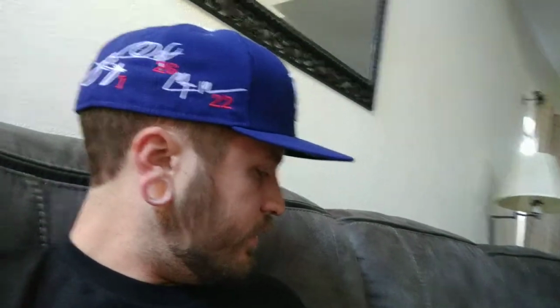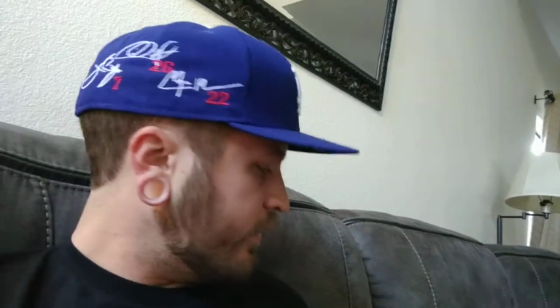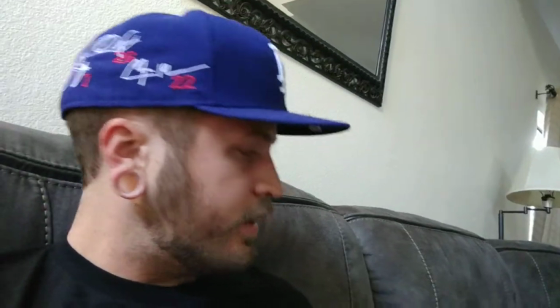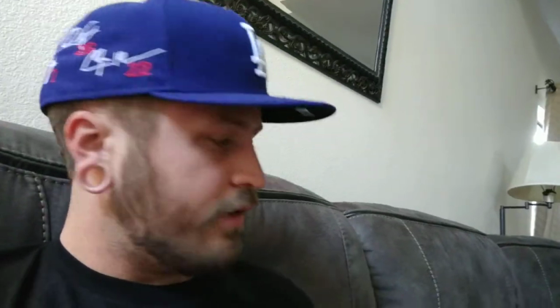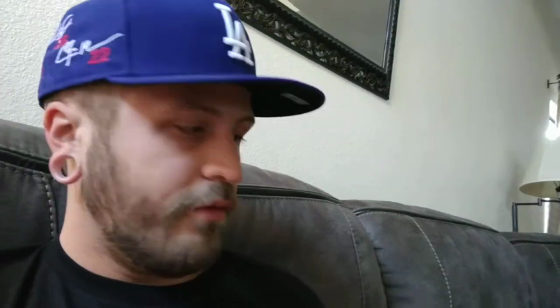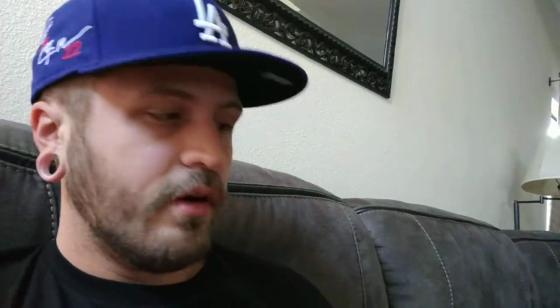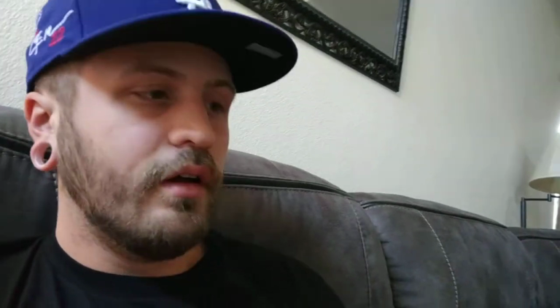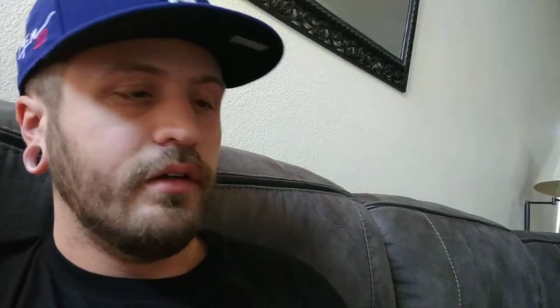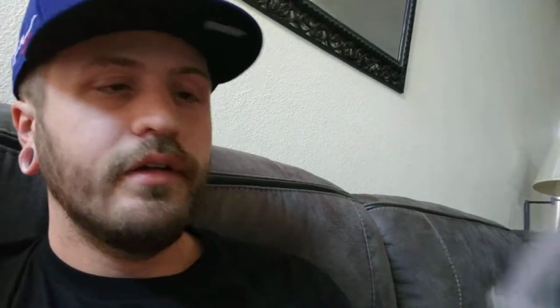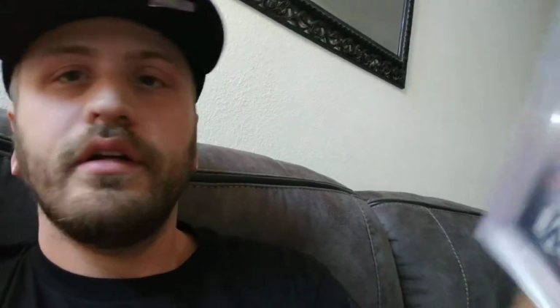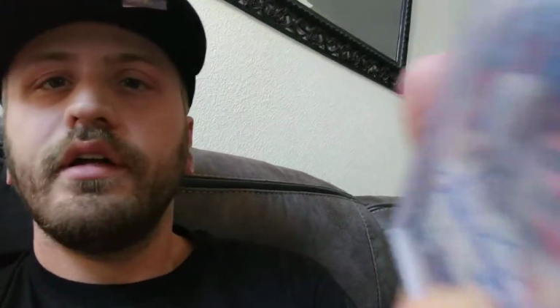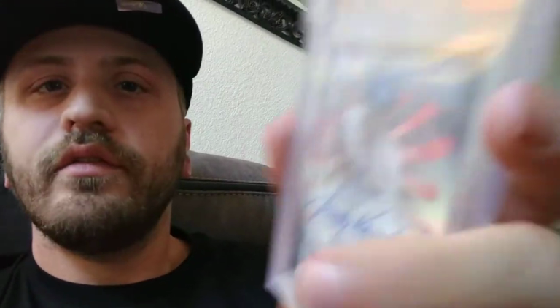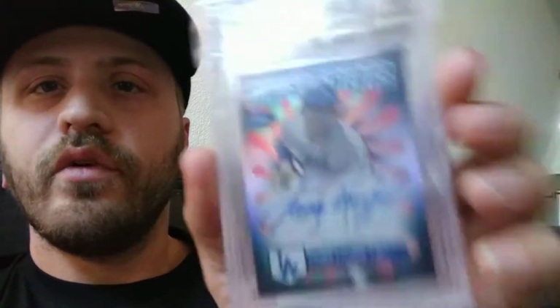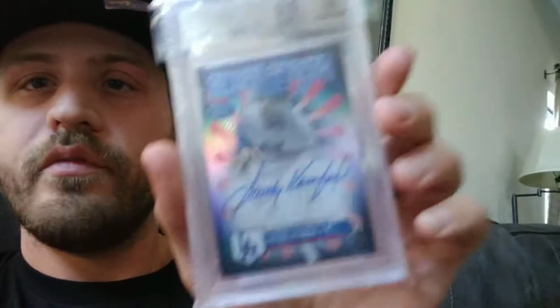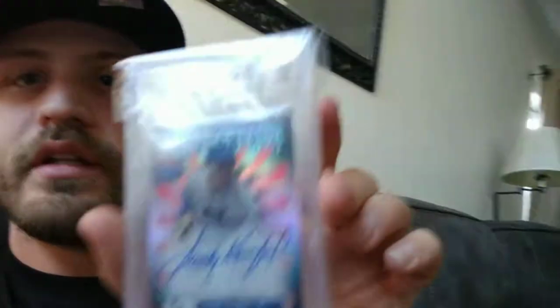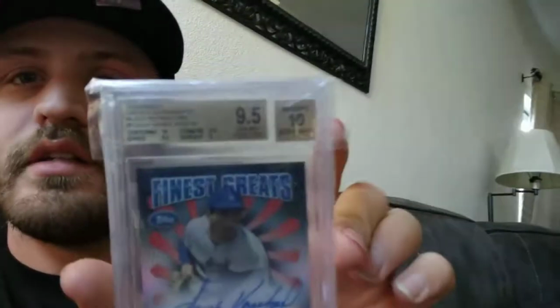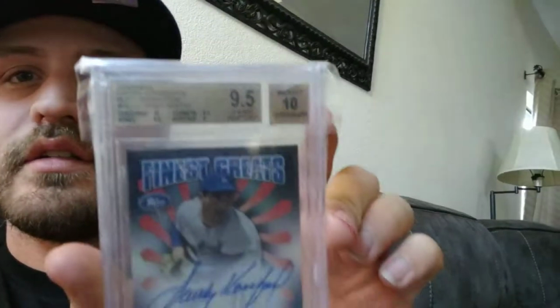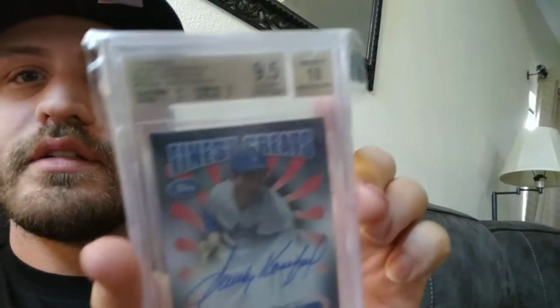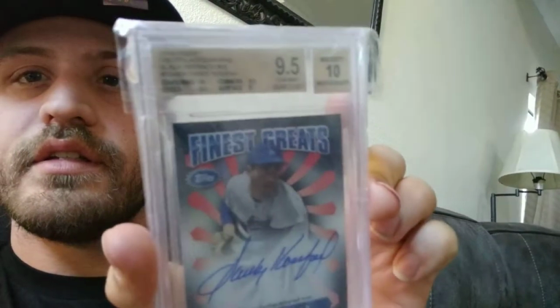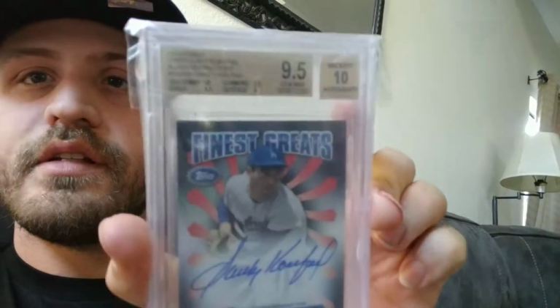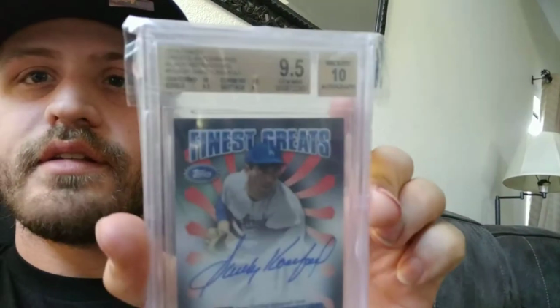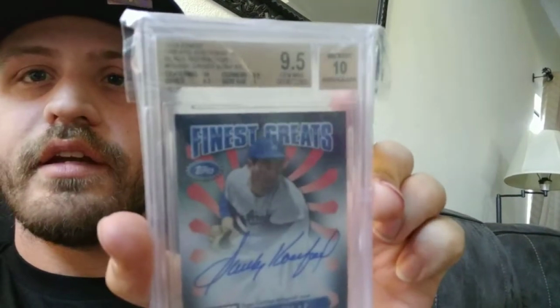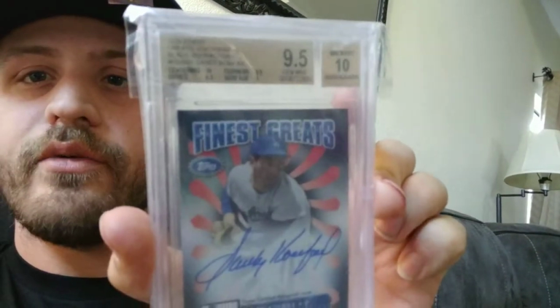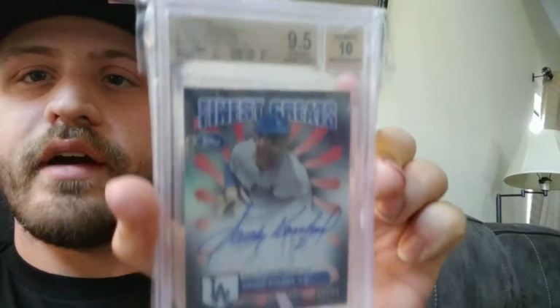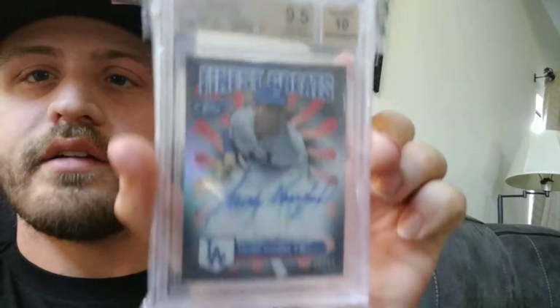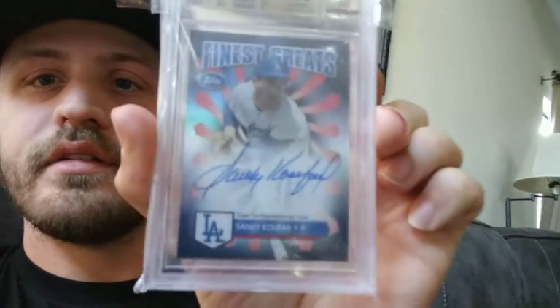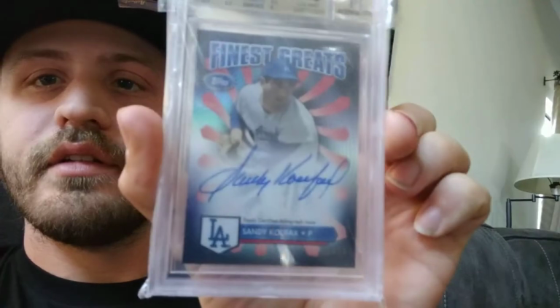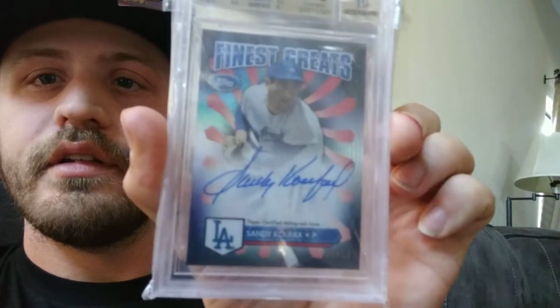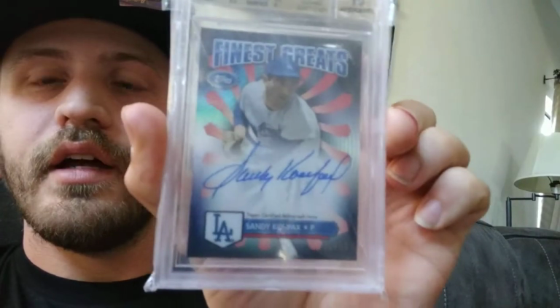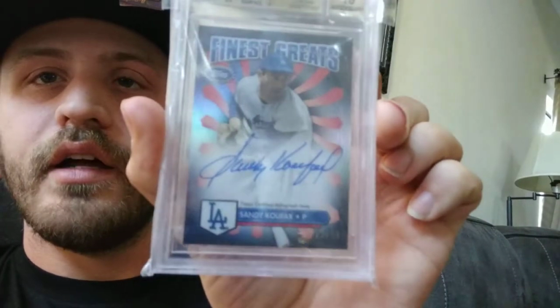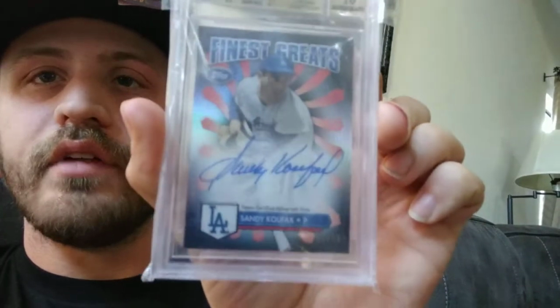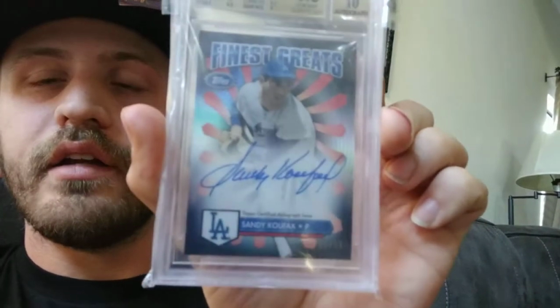And then the granddaddy of them all — well, for me at least — is the Sandy Koufax out of $0.99.